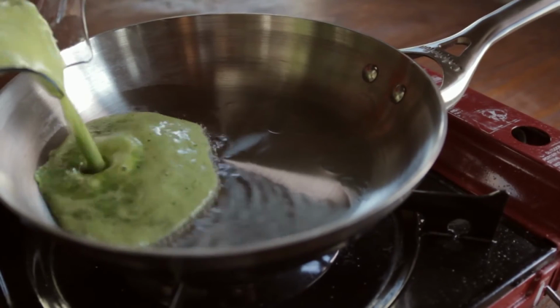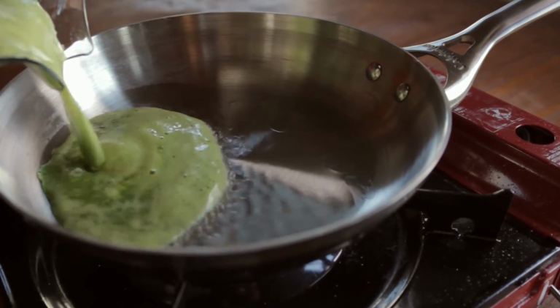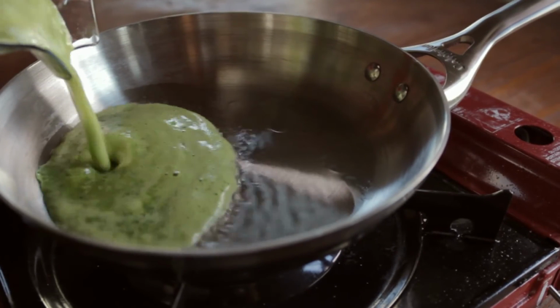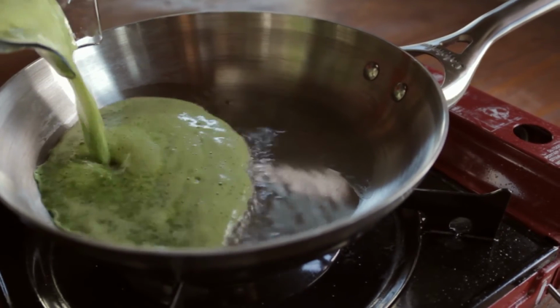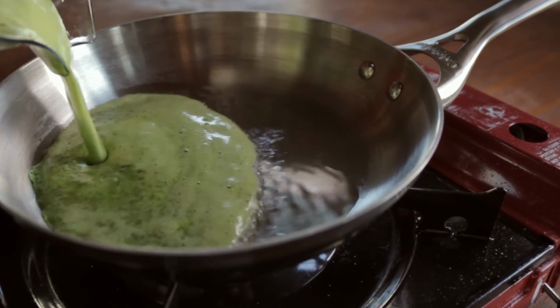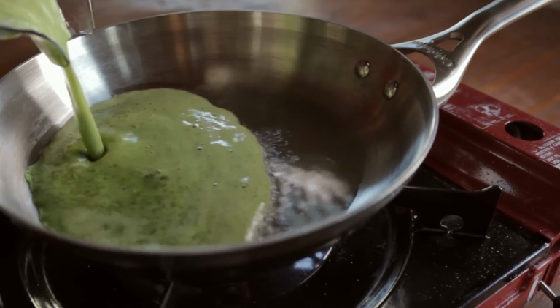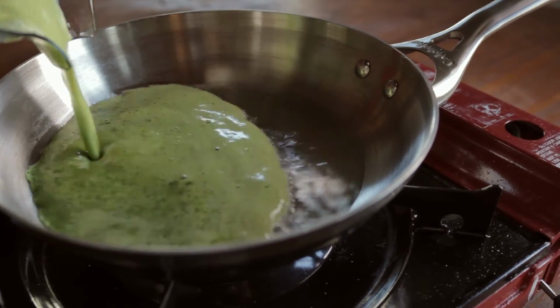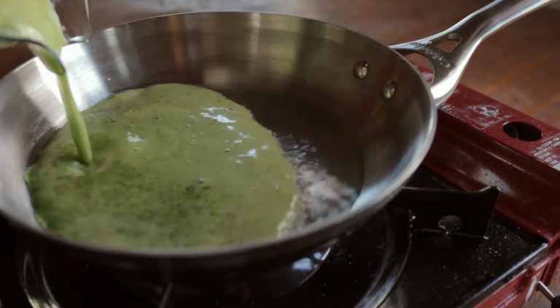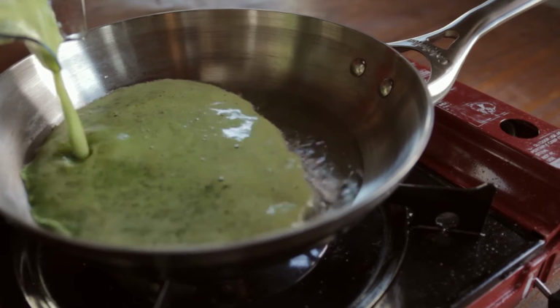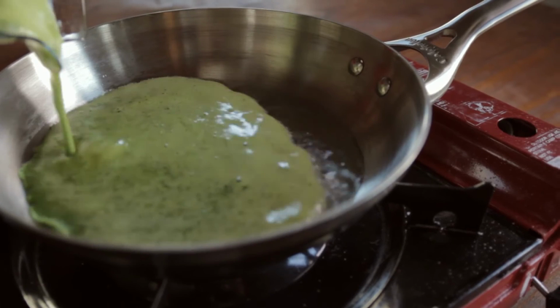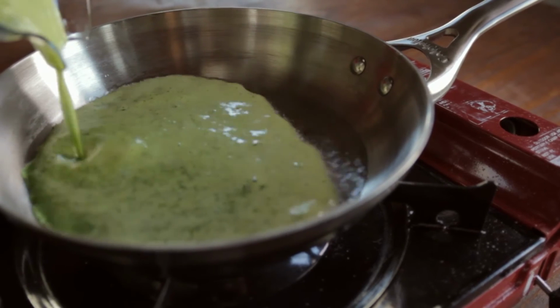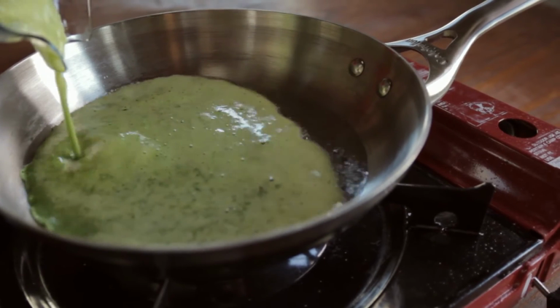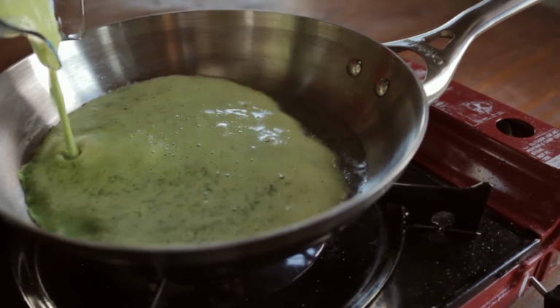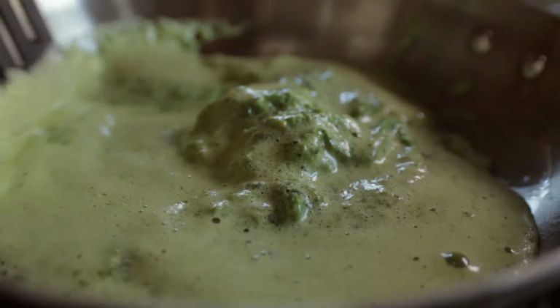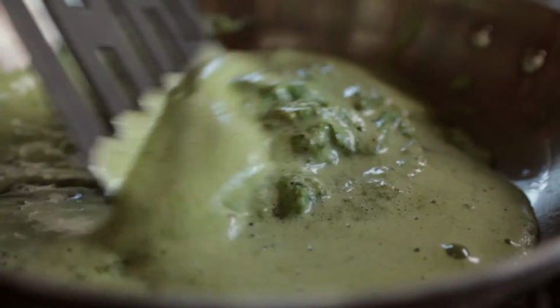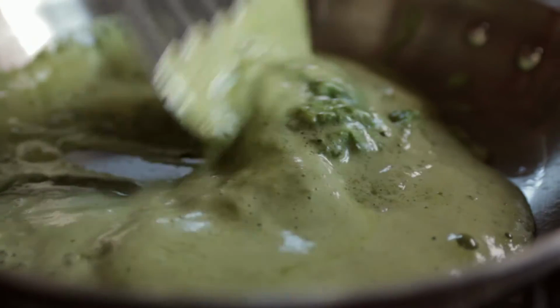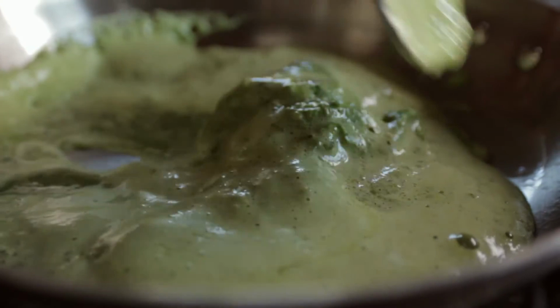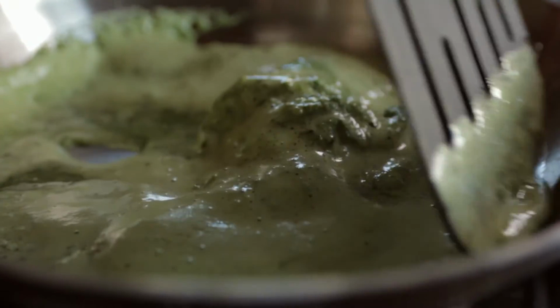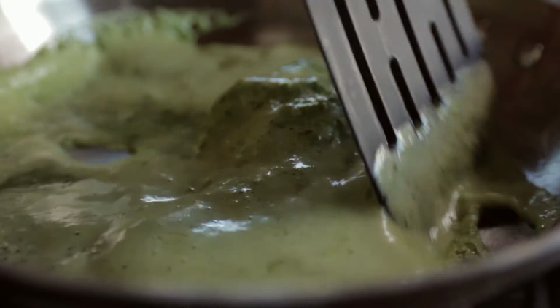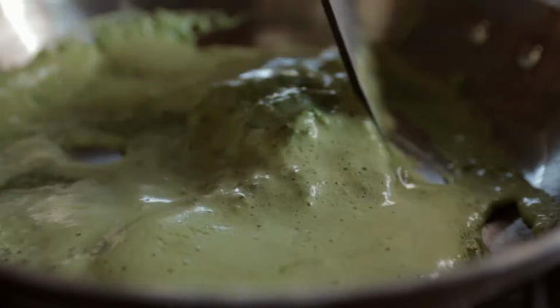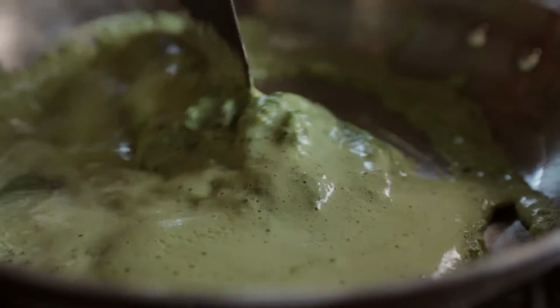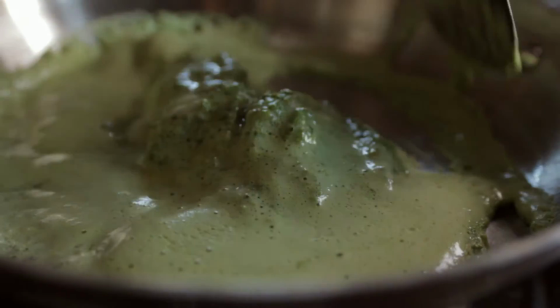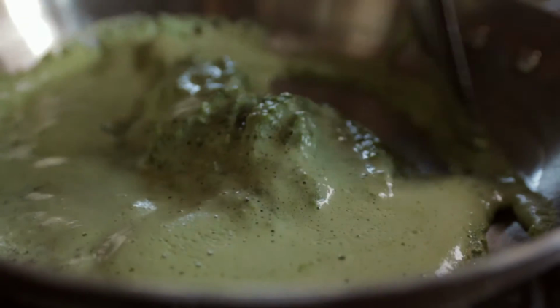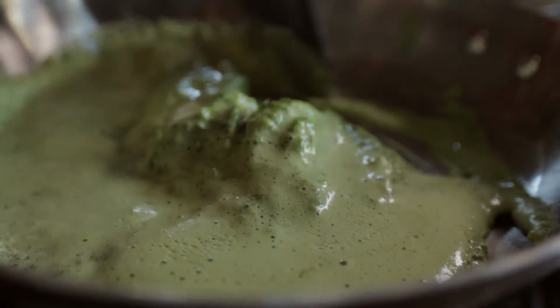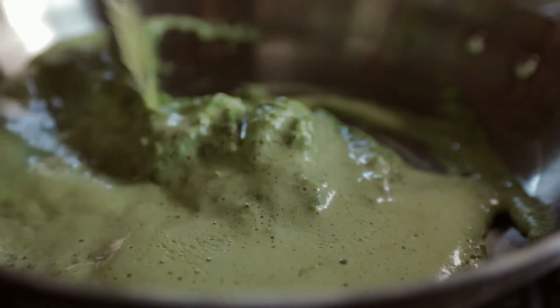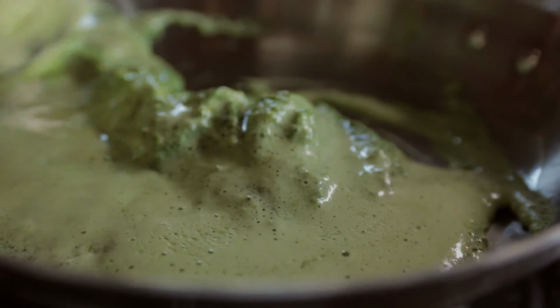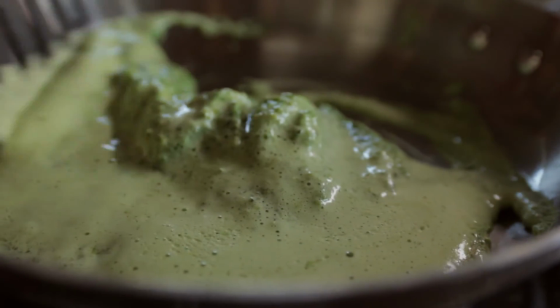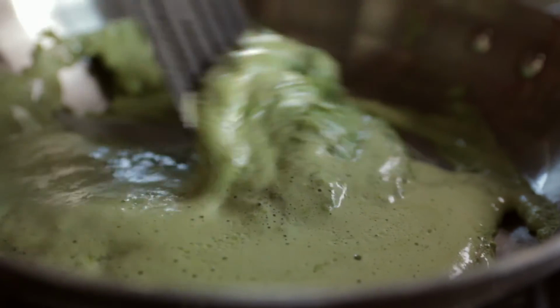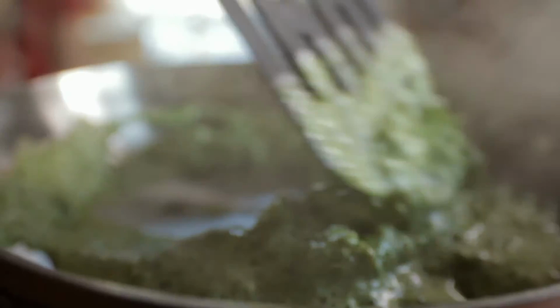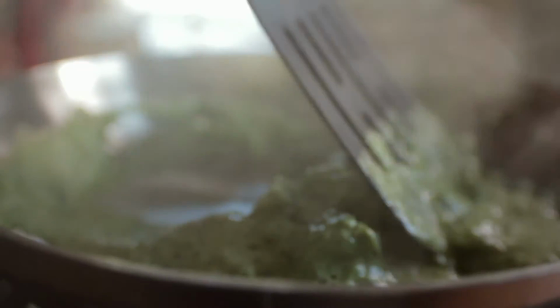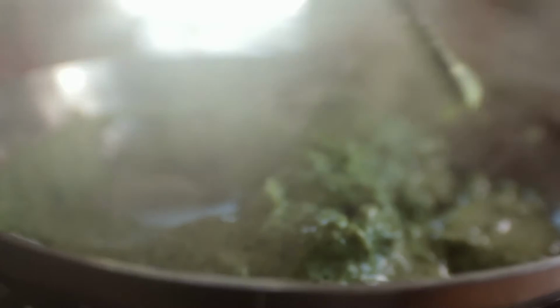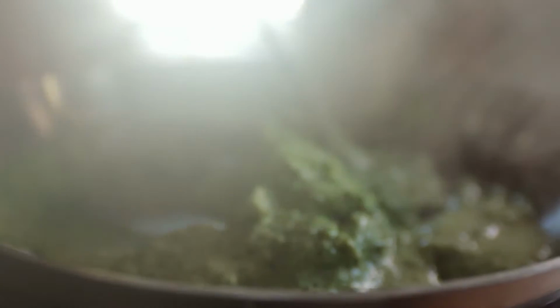Want some green eggs and ham? Mix kale puree with your eggs before cooking to give it a superfood power and a great green hue.